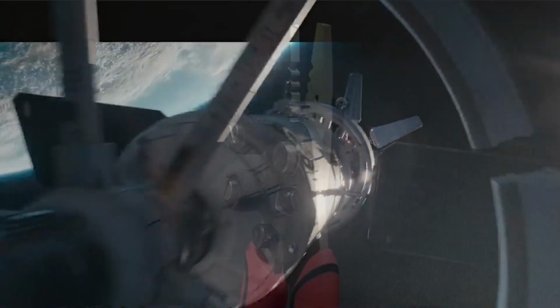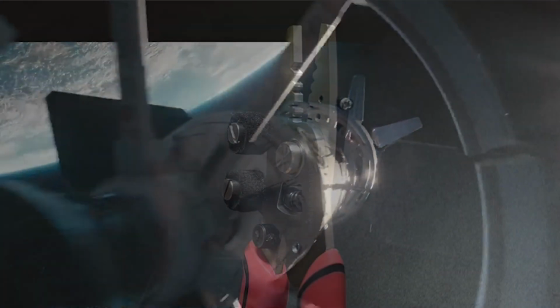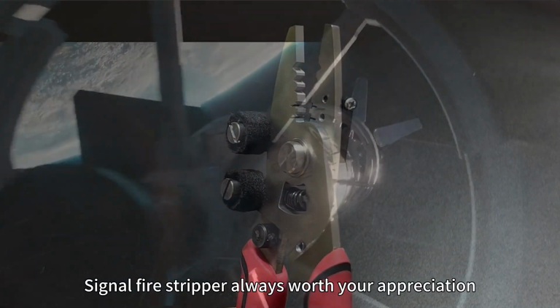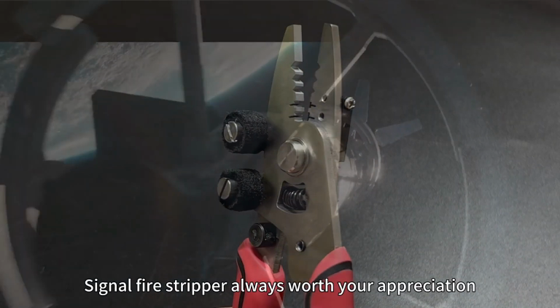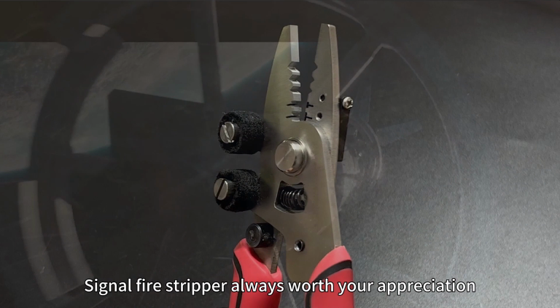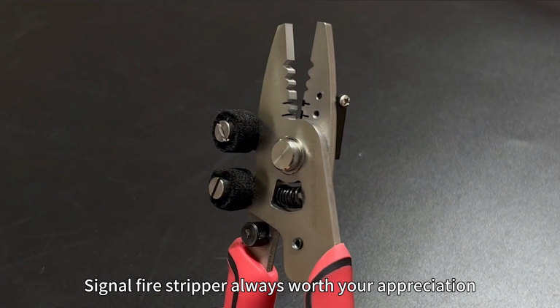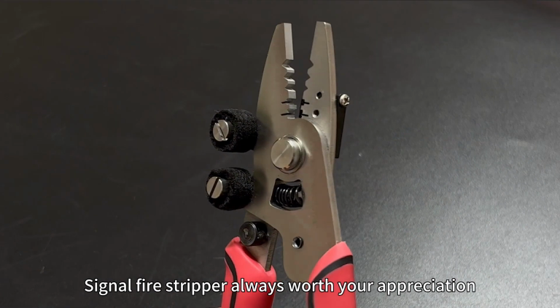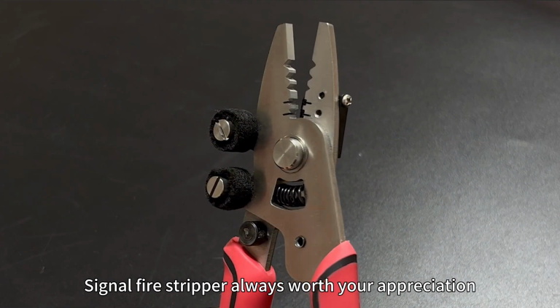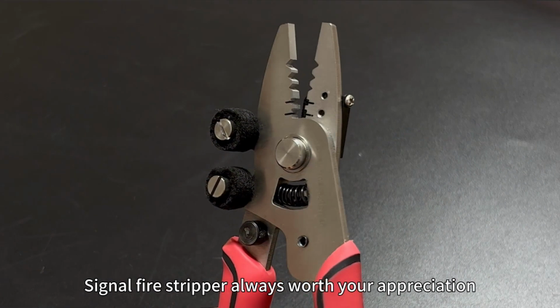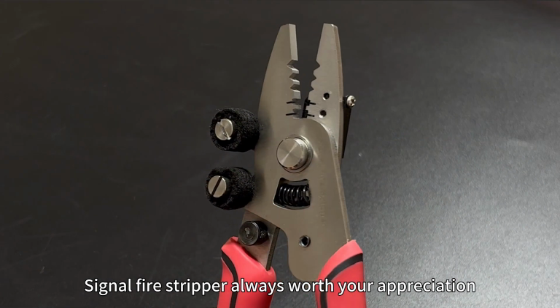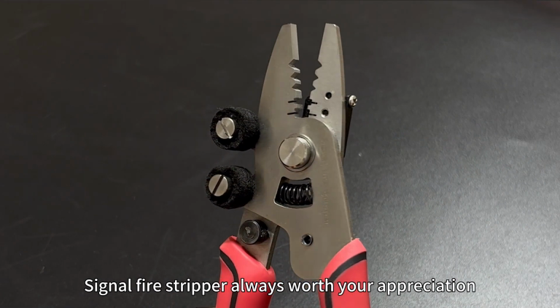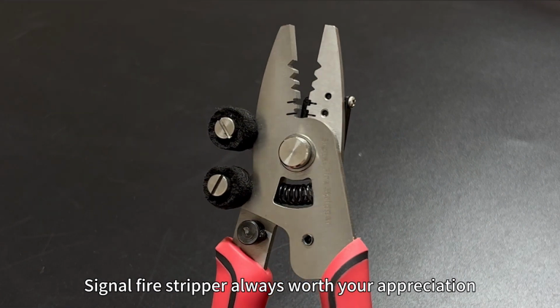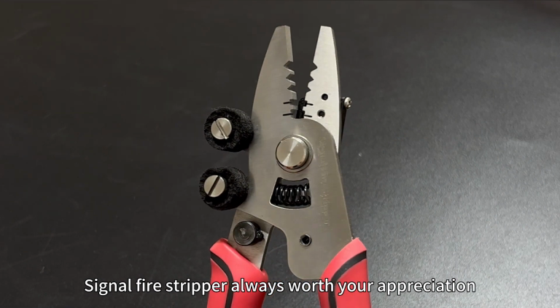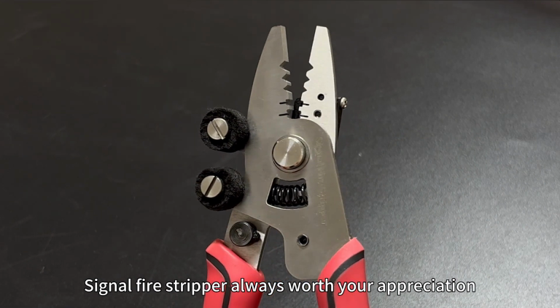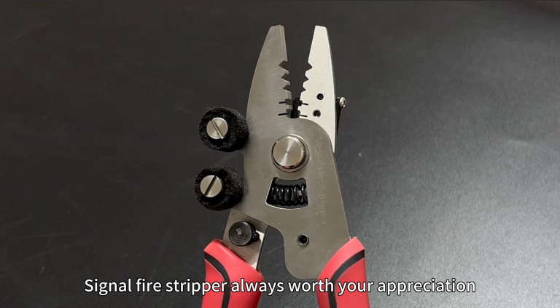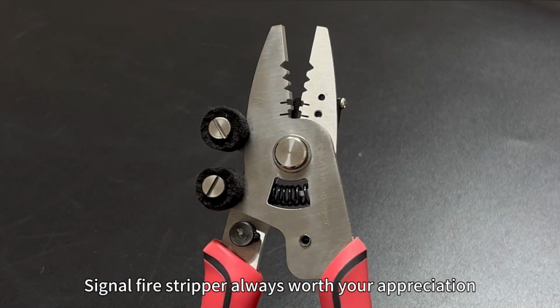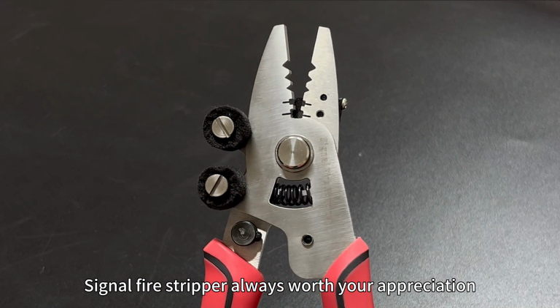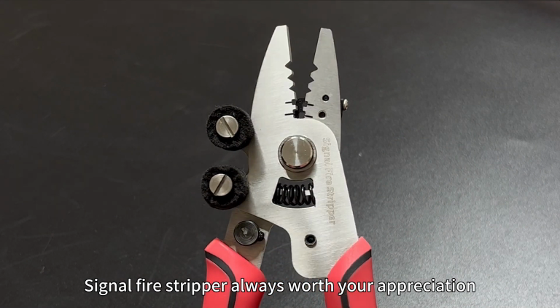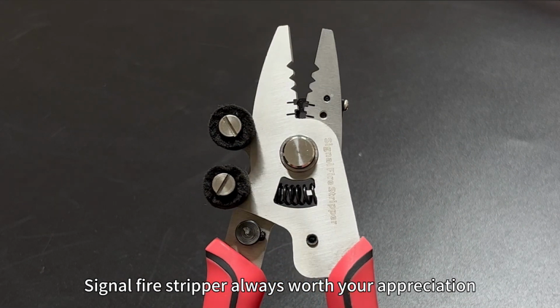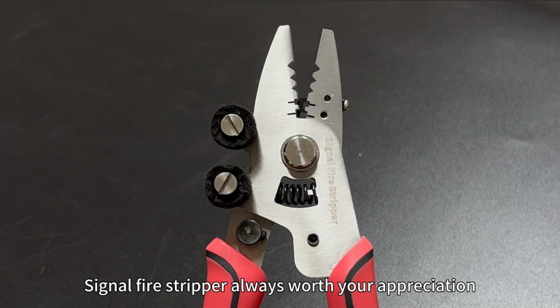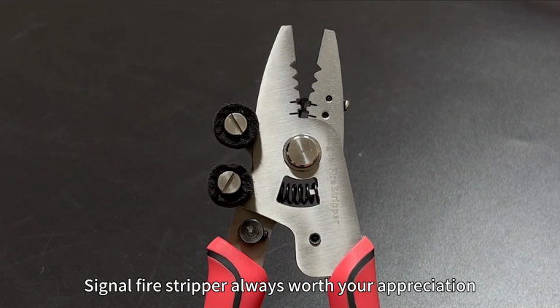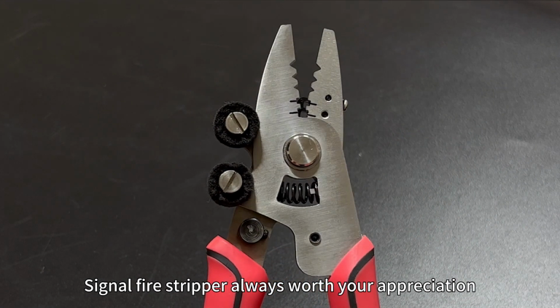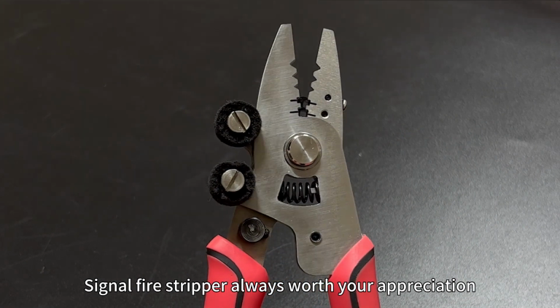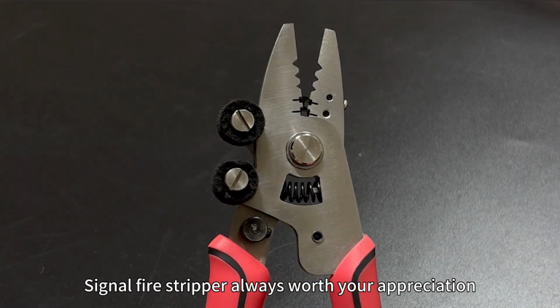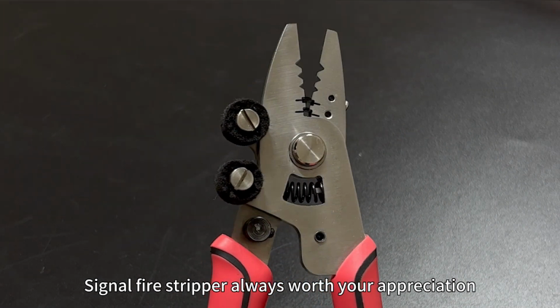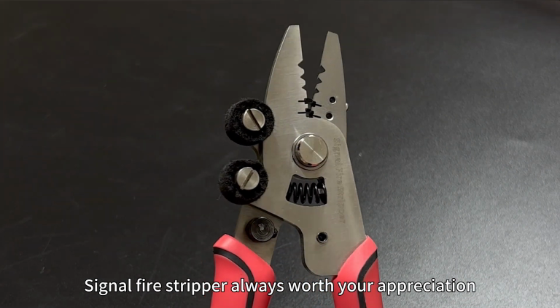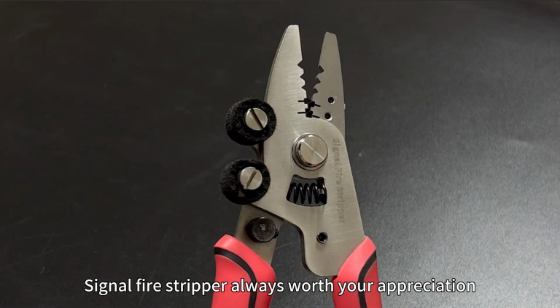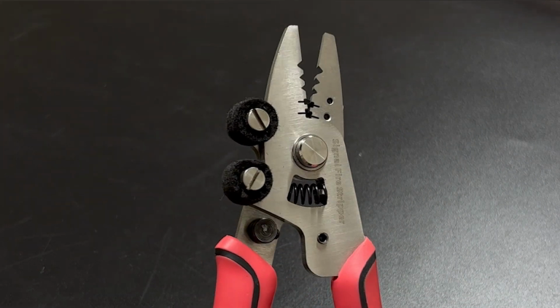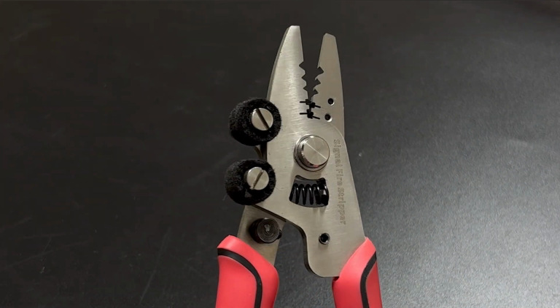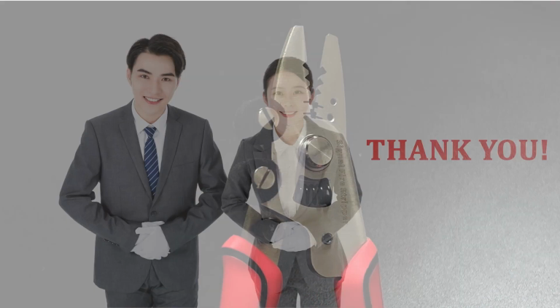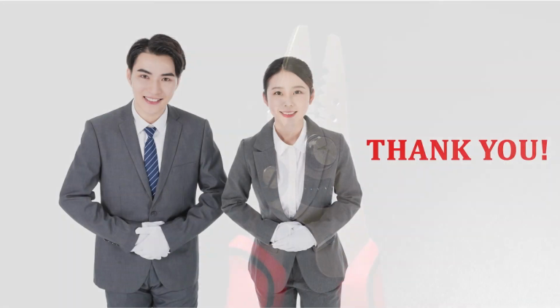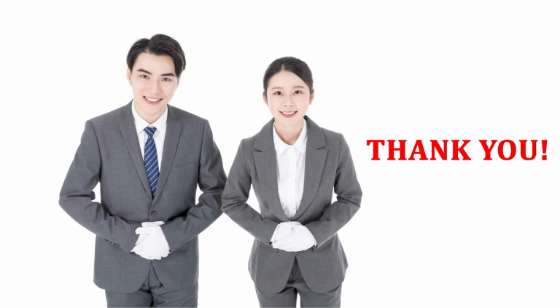Signal fire stripper always worth your appreciation. Thank you.